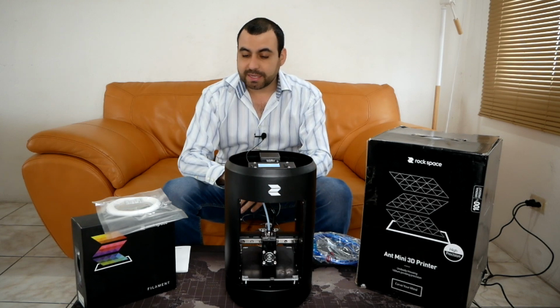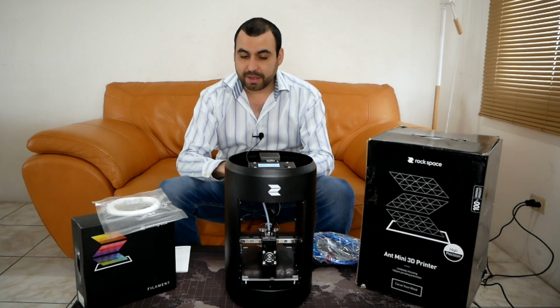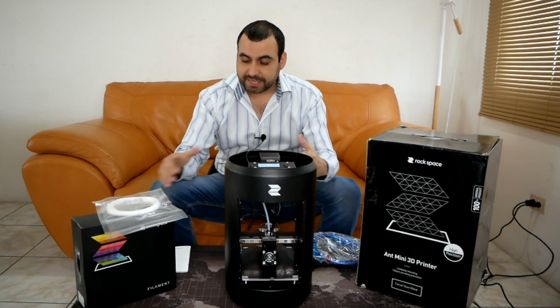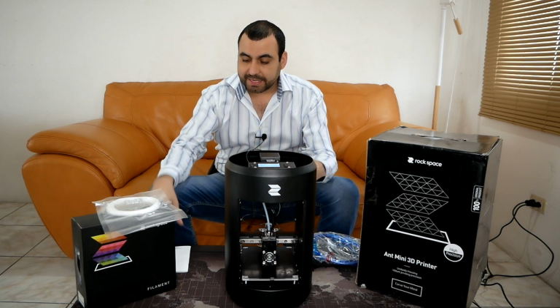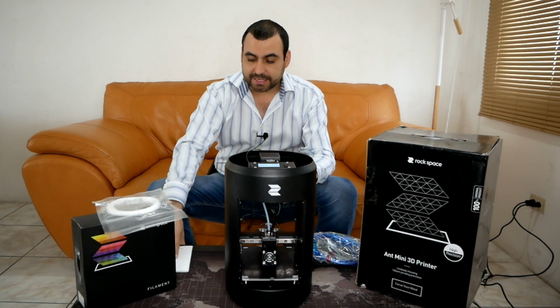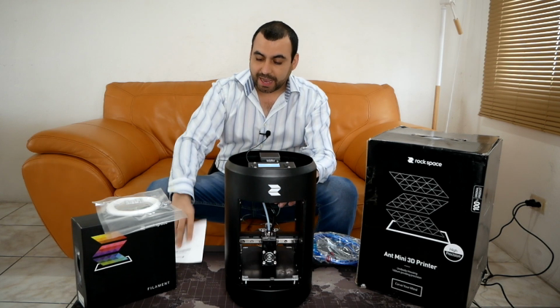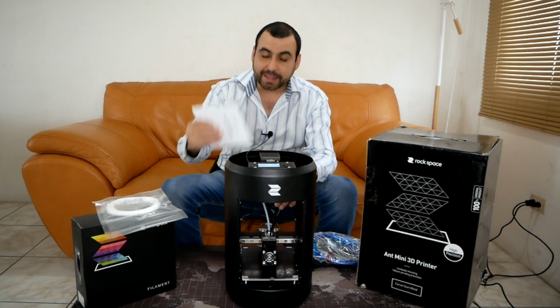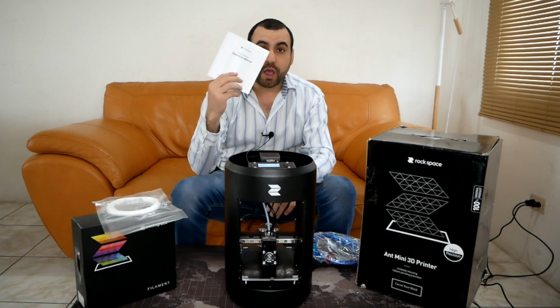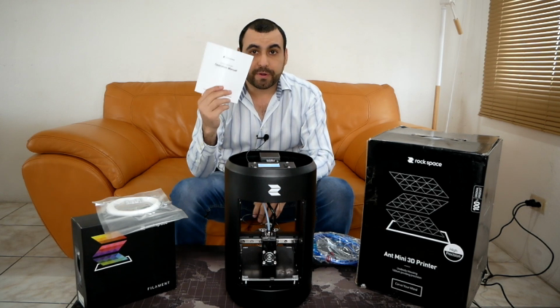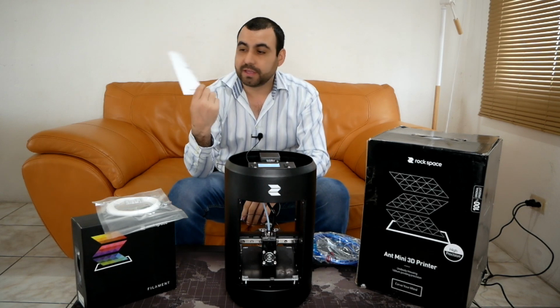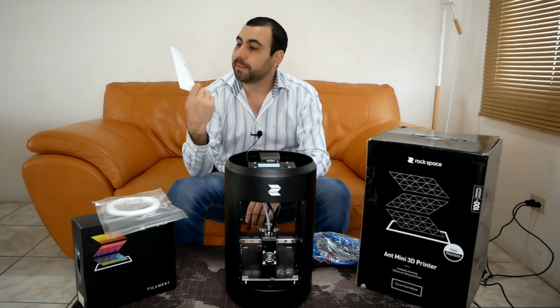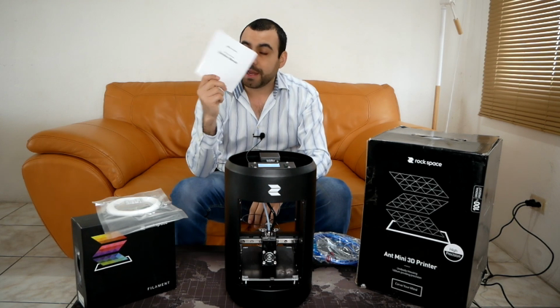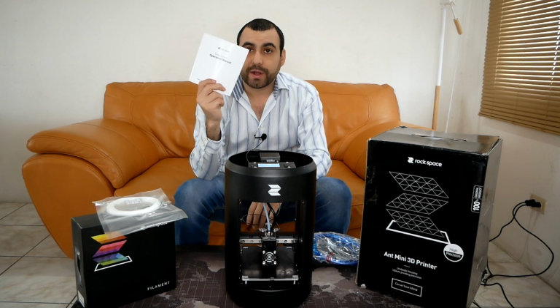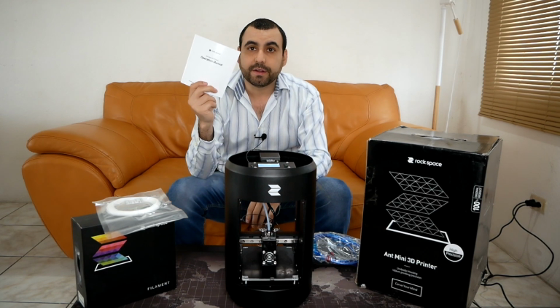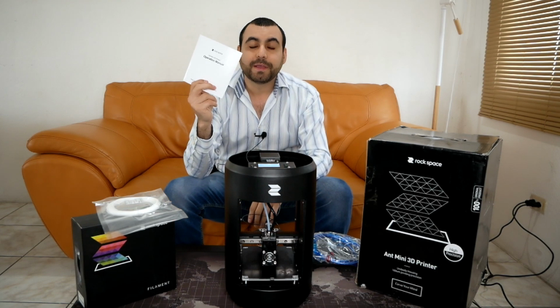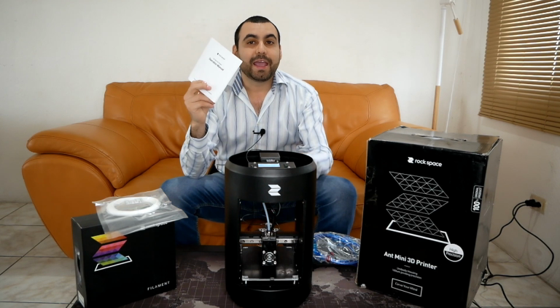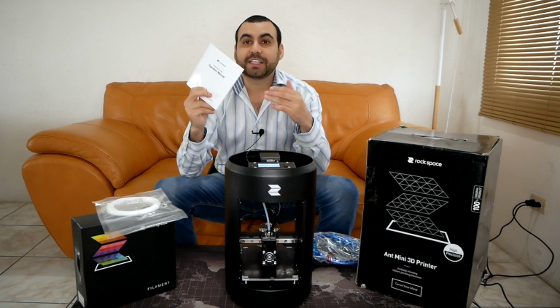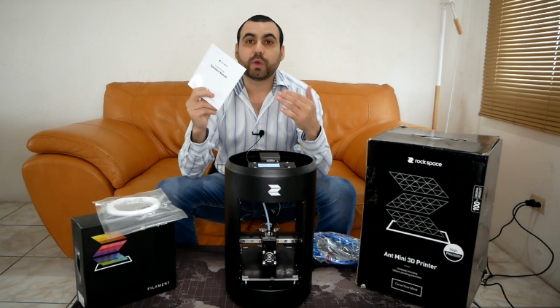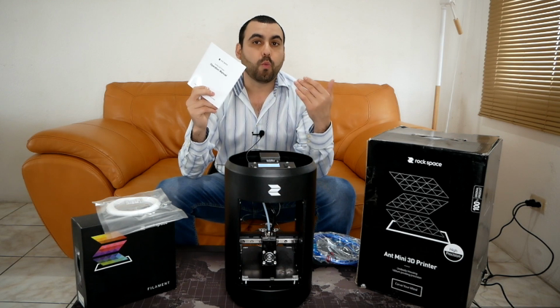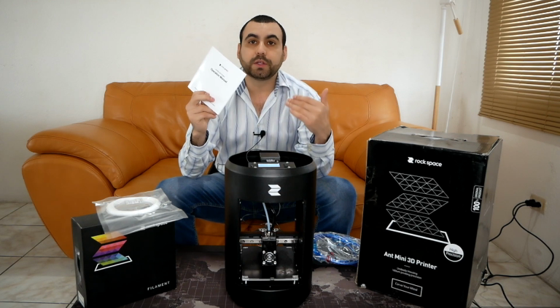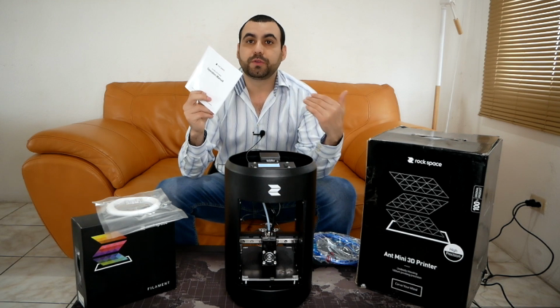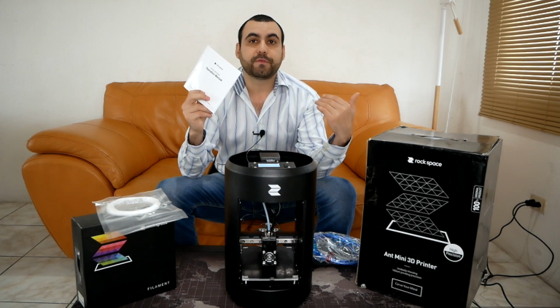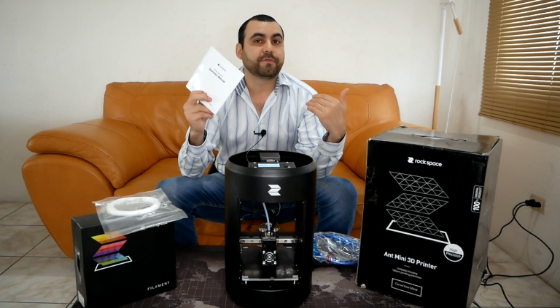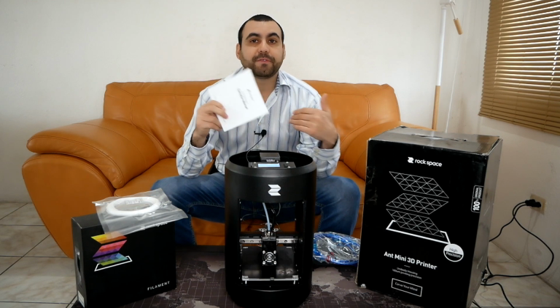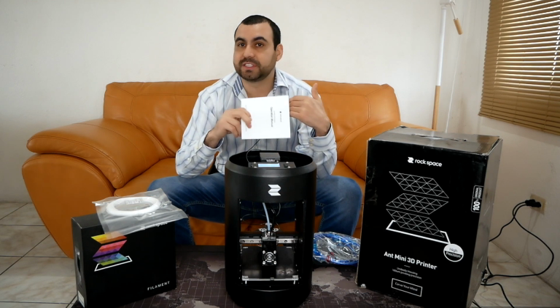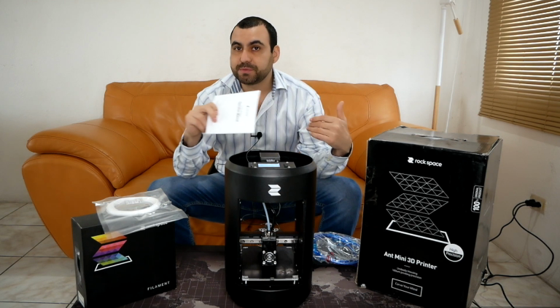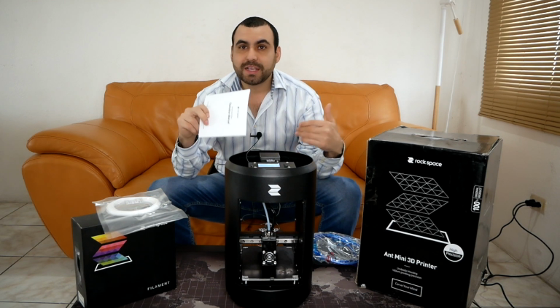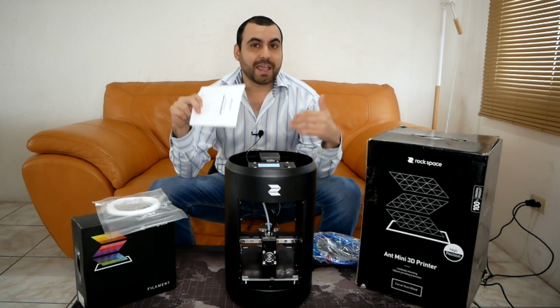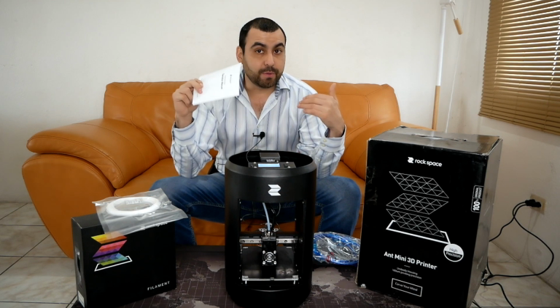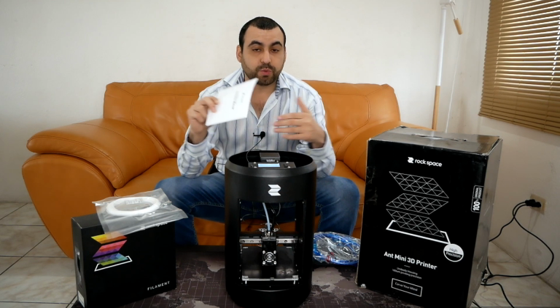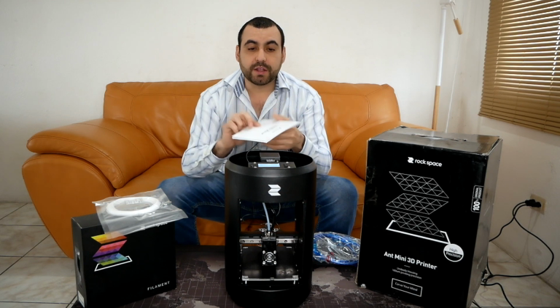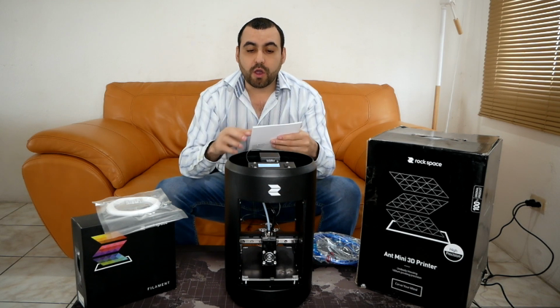And it was that easy. I got the manual right here and I just went one, two, three, four, five steps and it was ready to go.